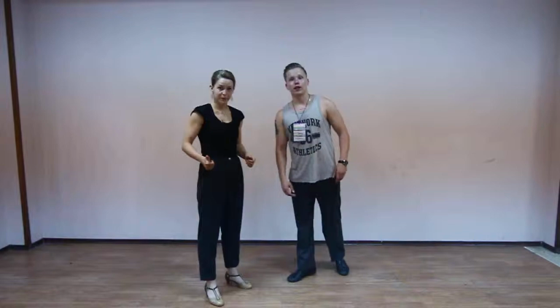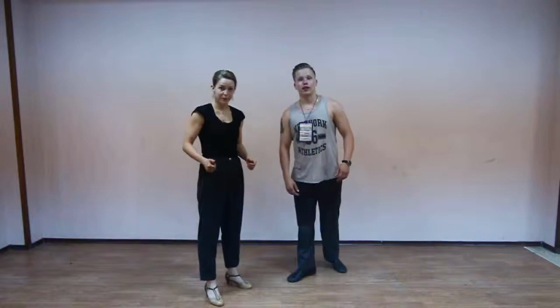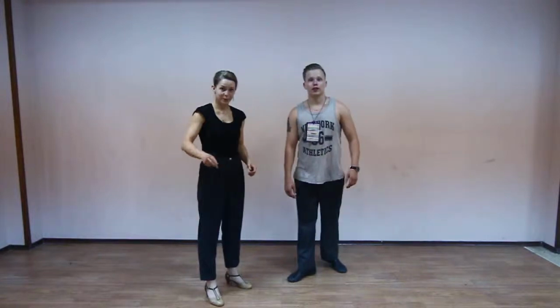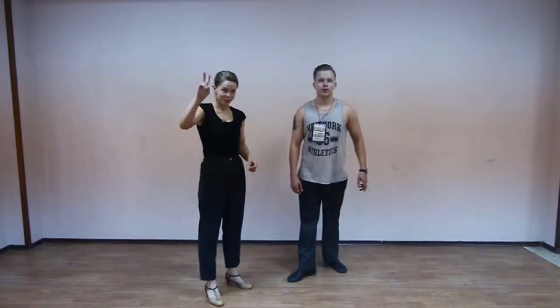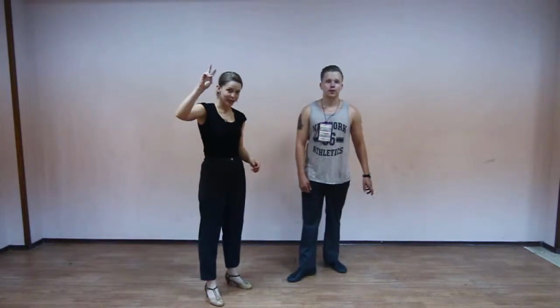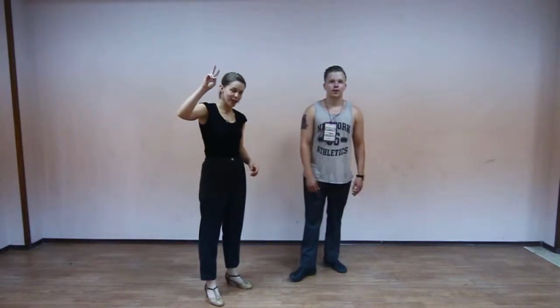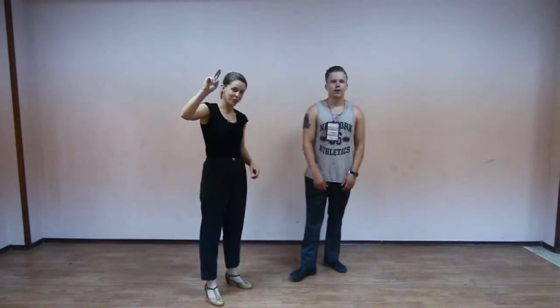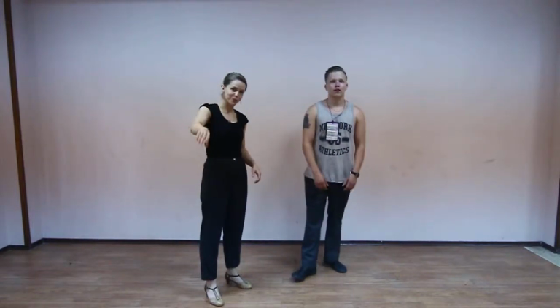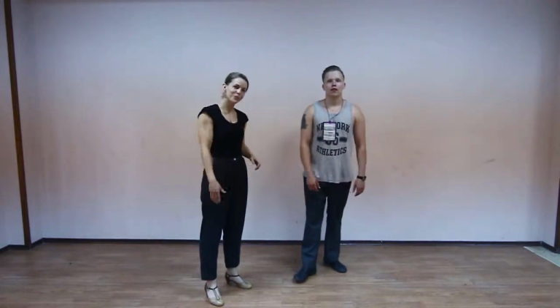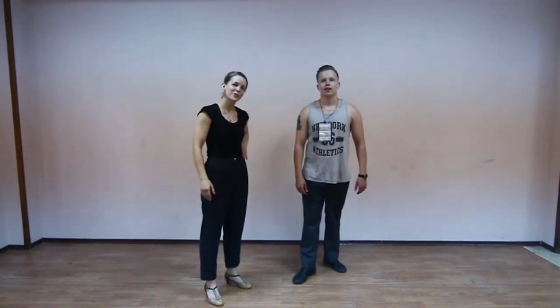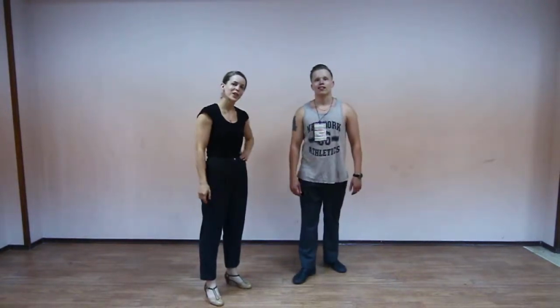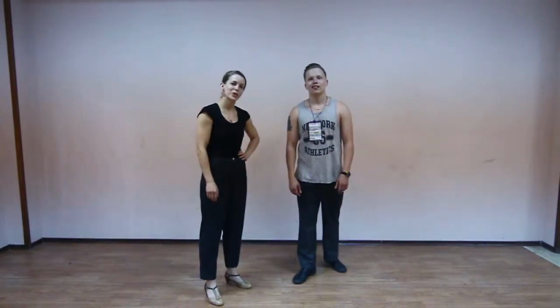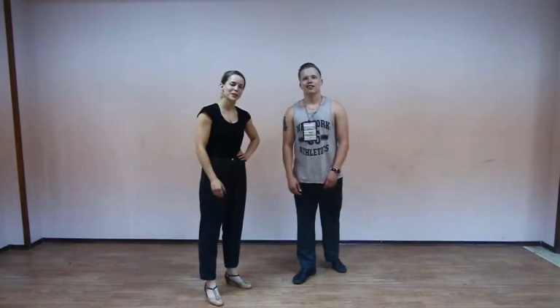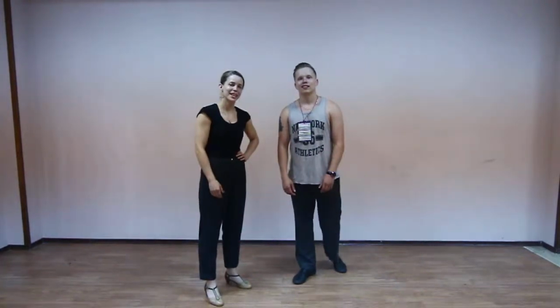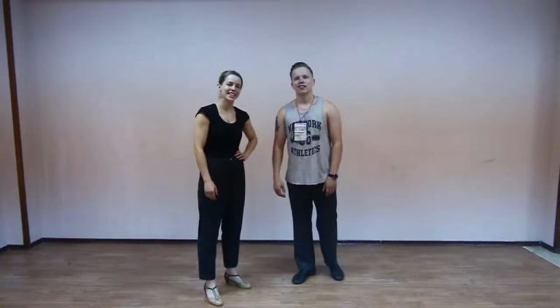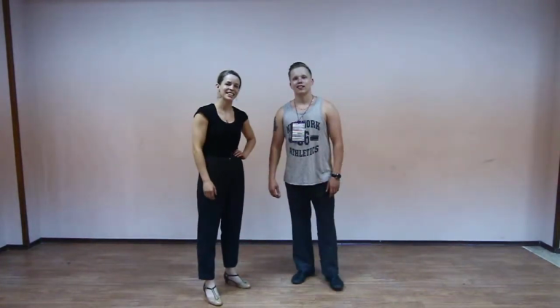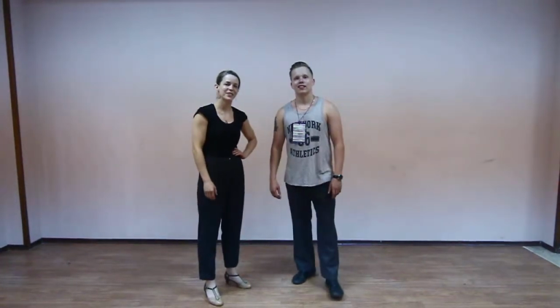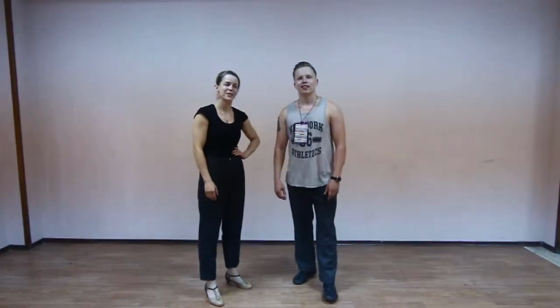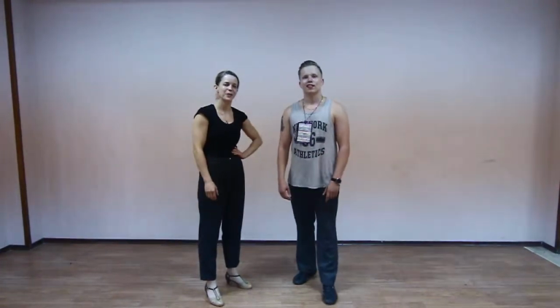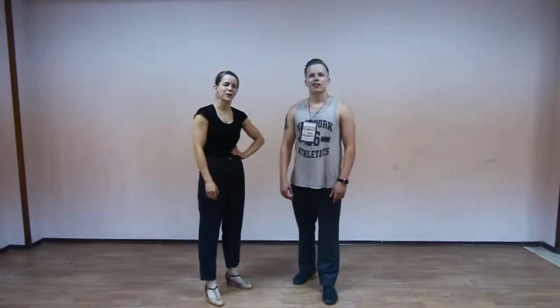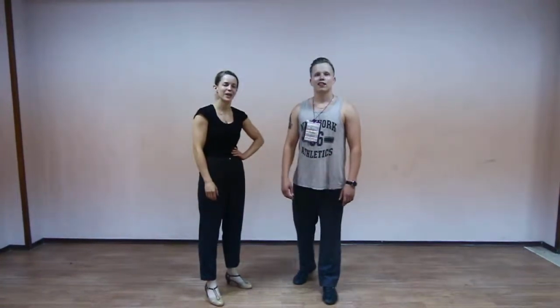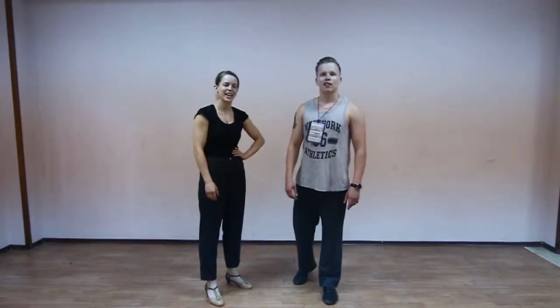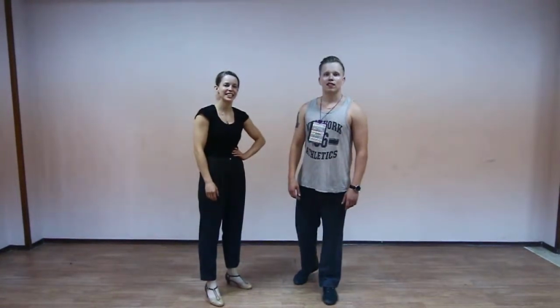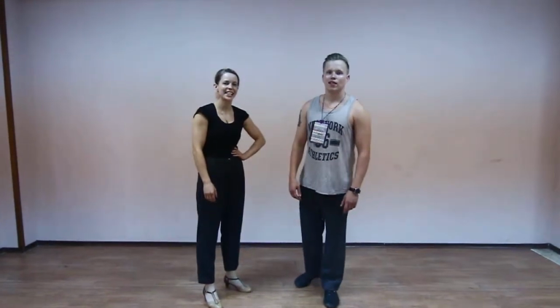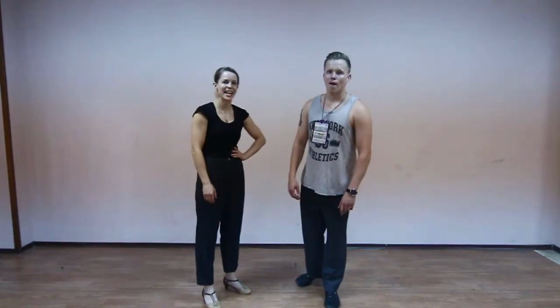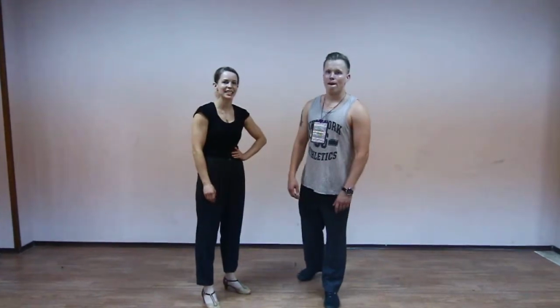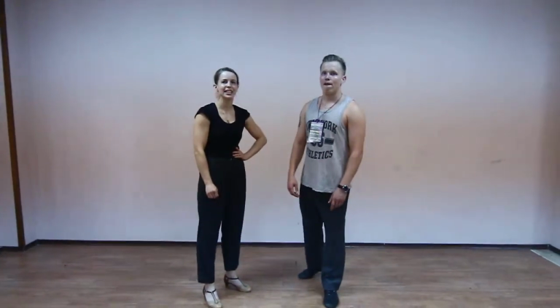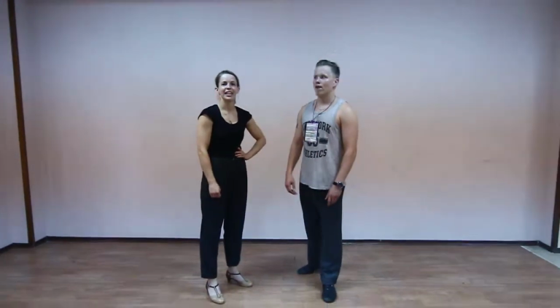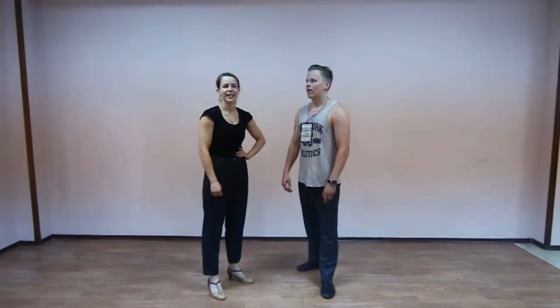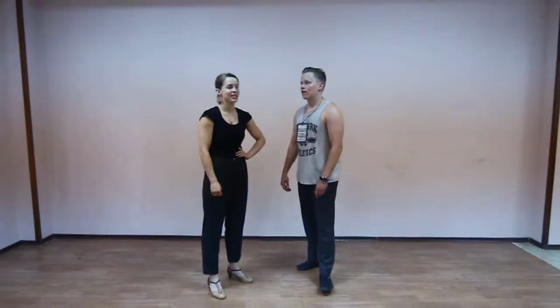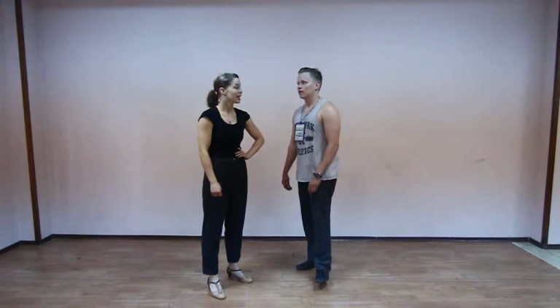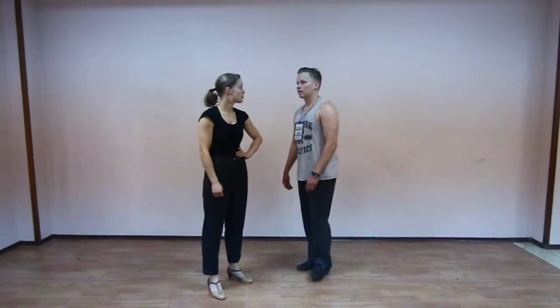Hello! Tuomas and Raetta from Let's Dance Dance Camp.